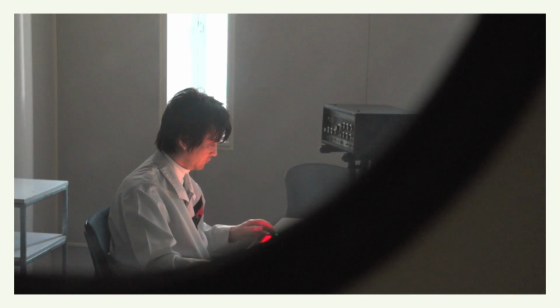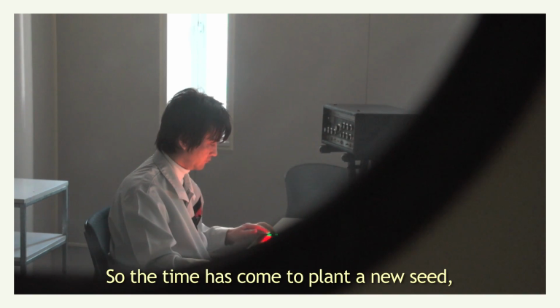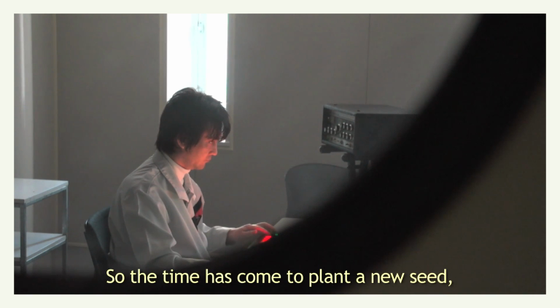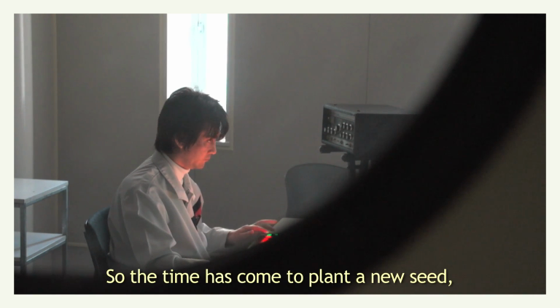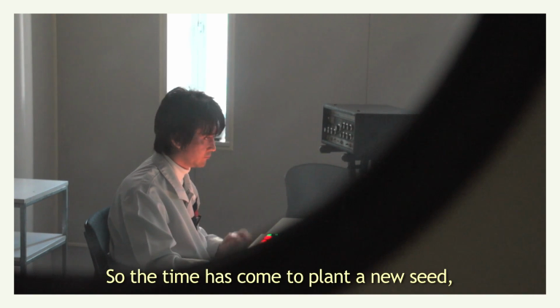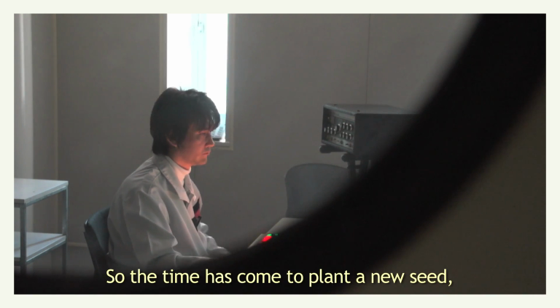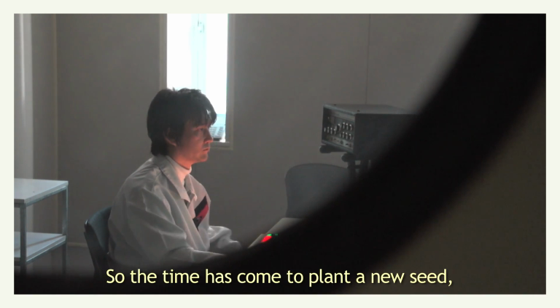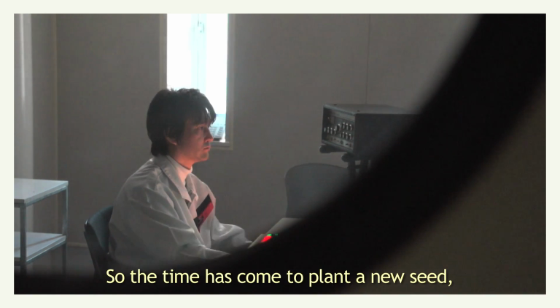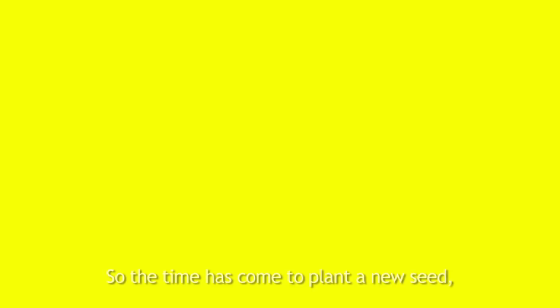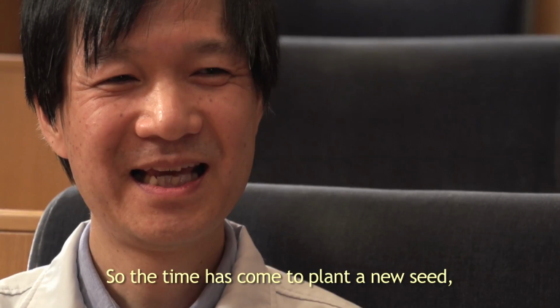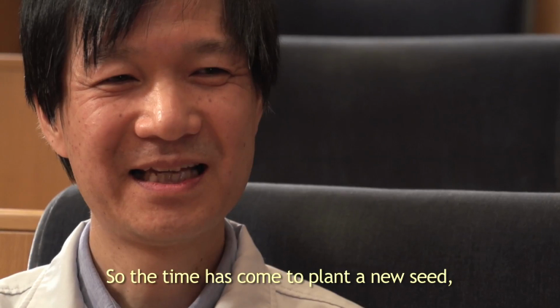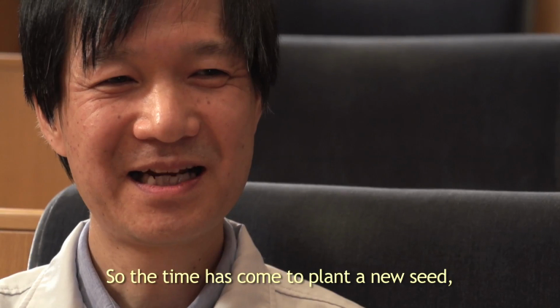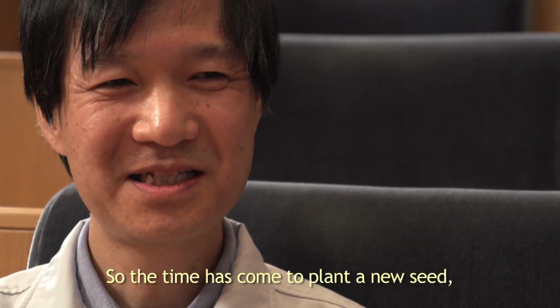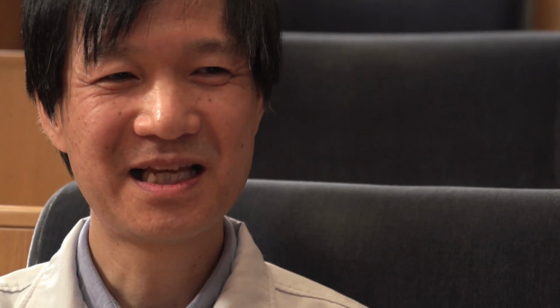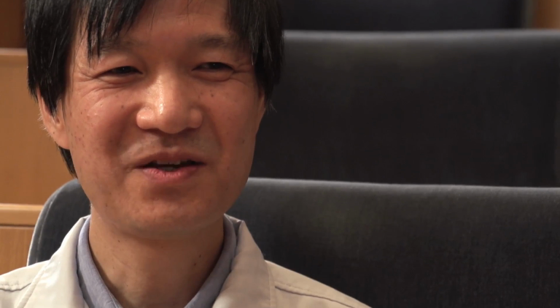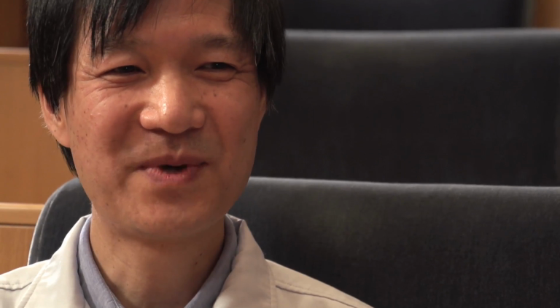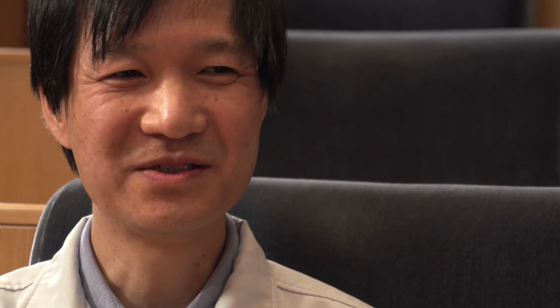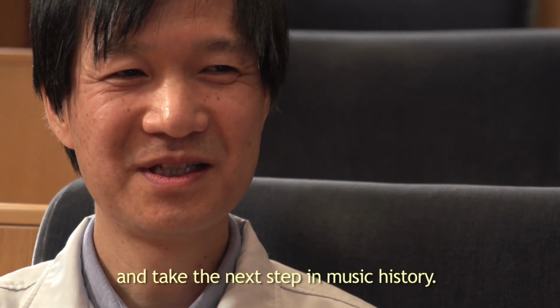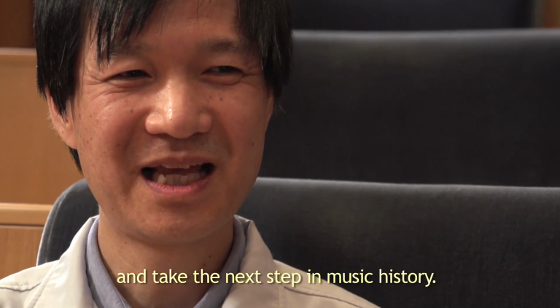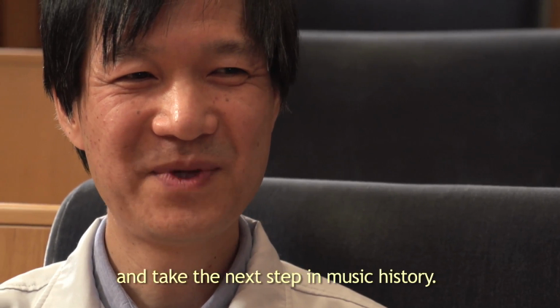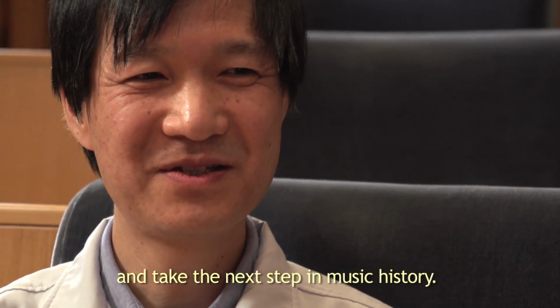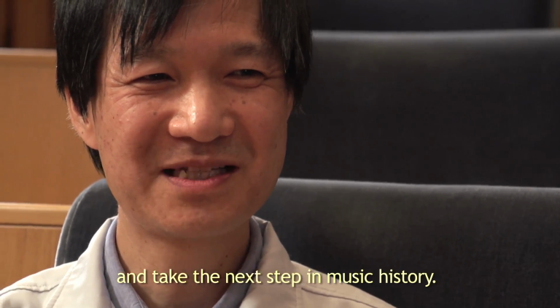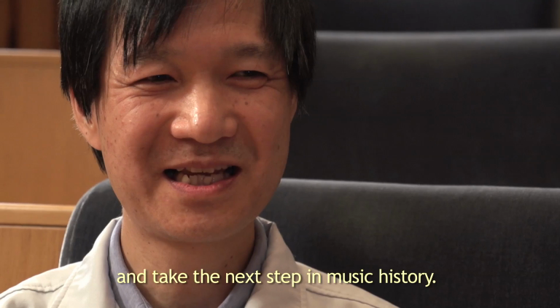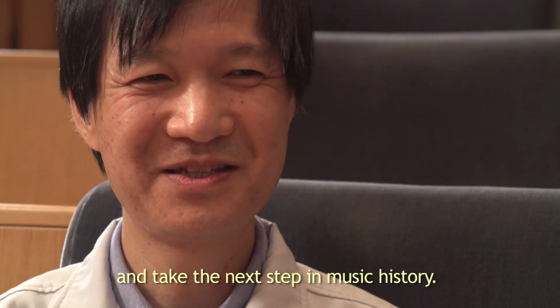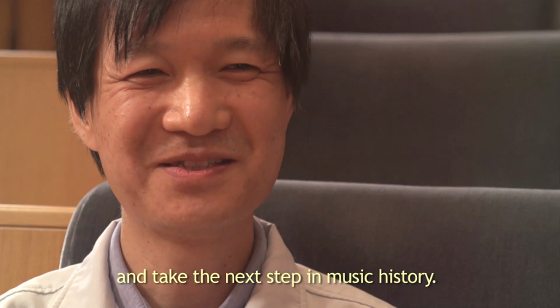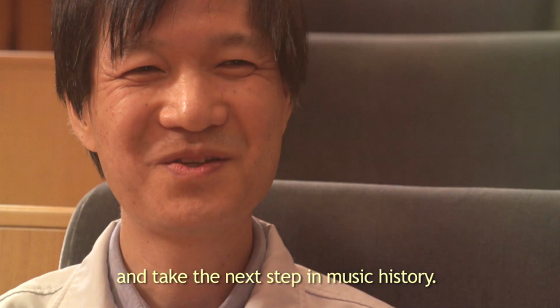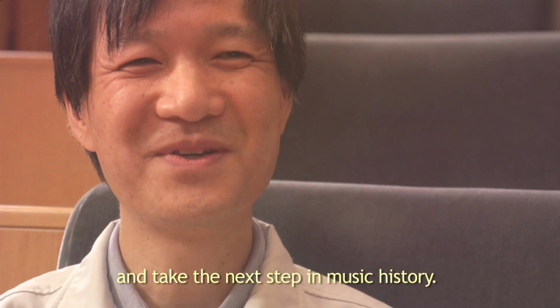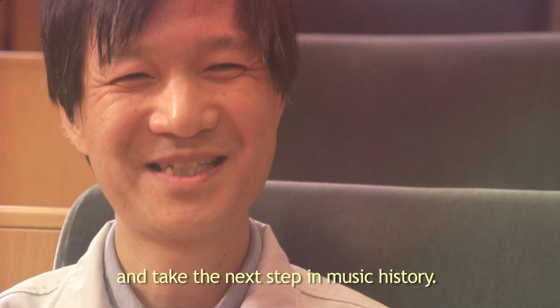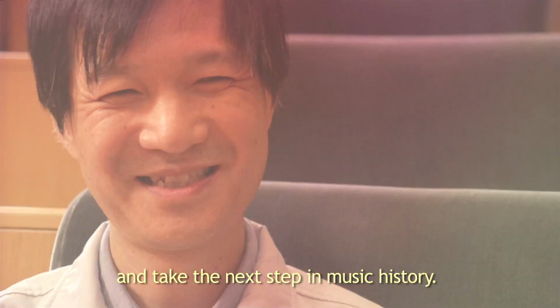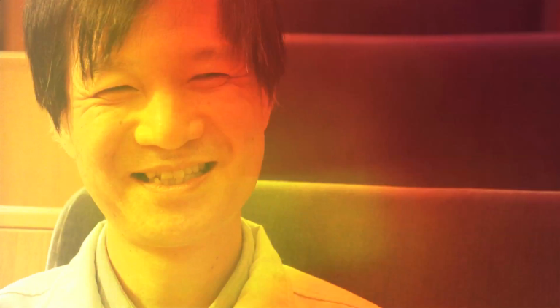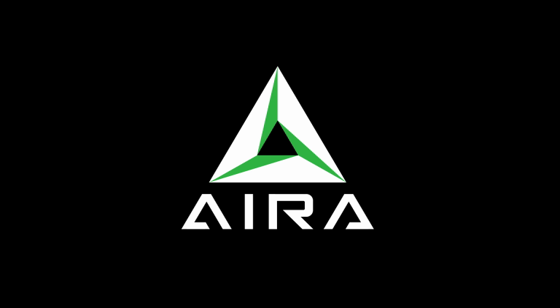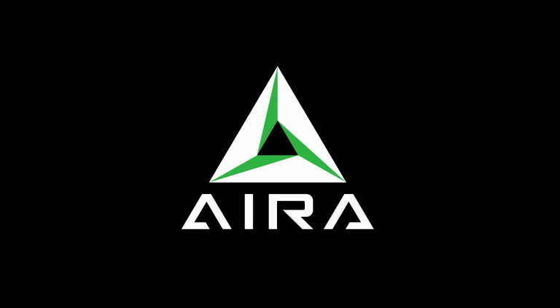So the time has come to plant a new seed, and take the next step in music history.